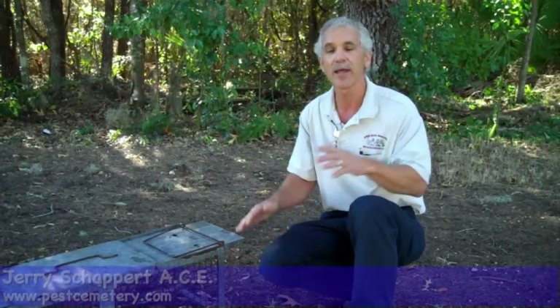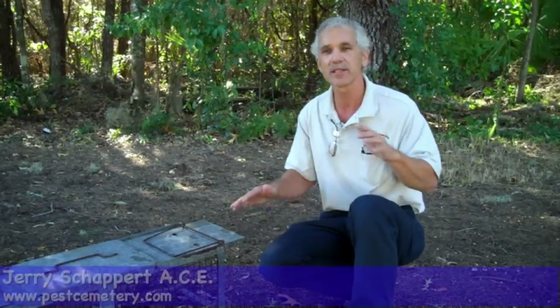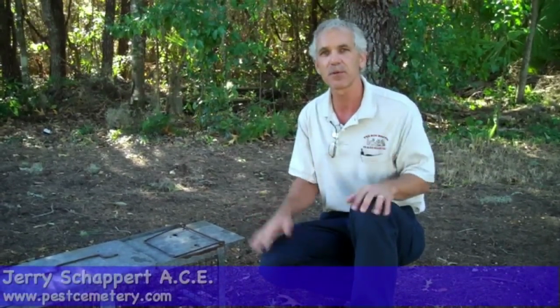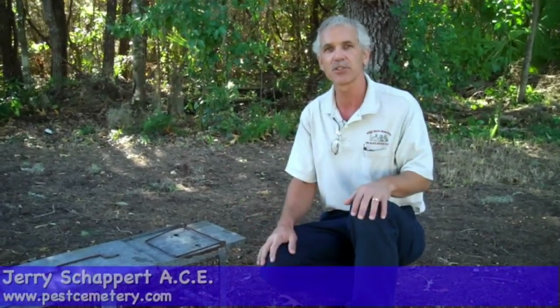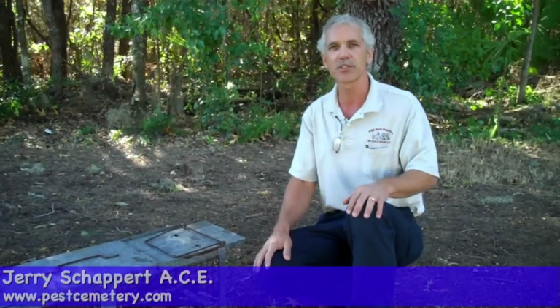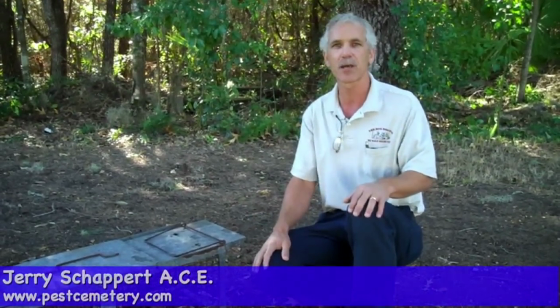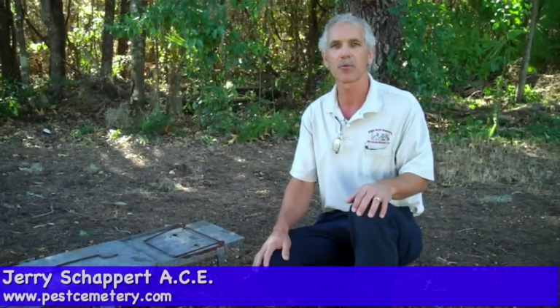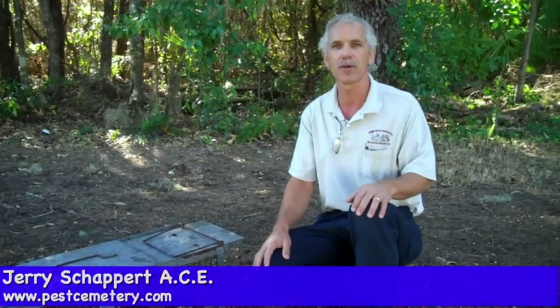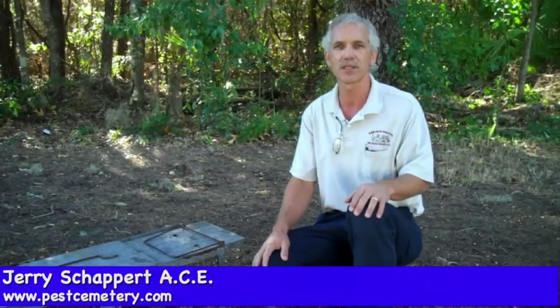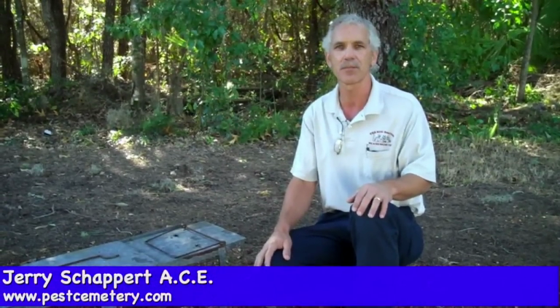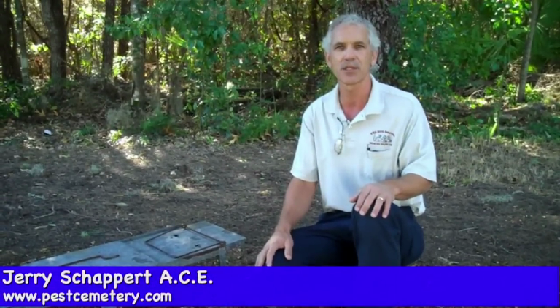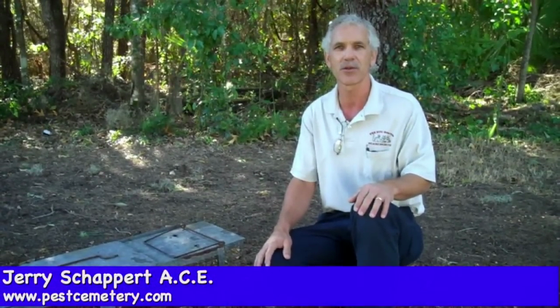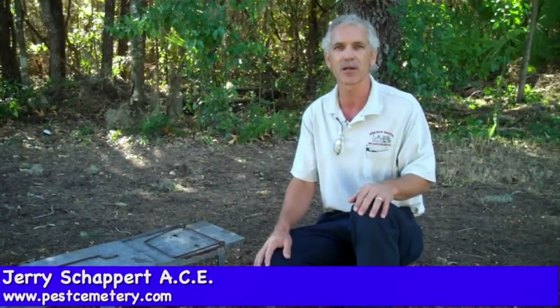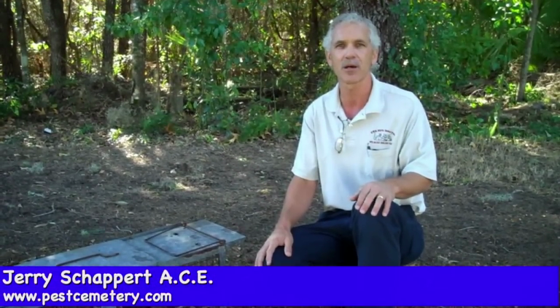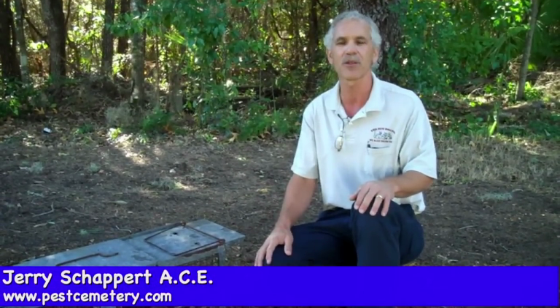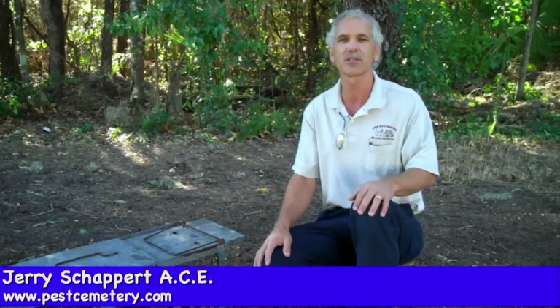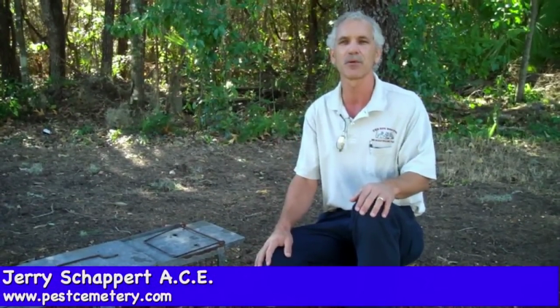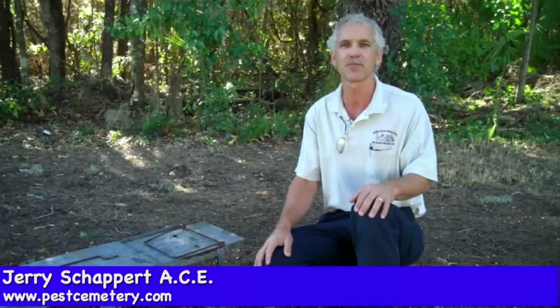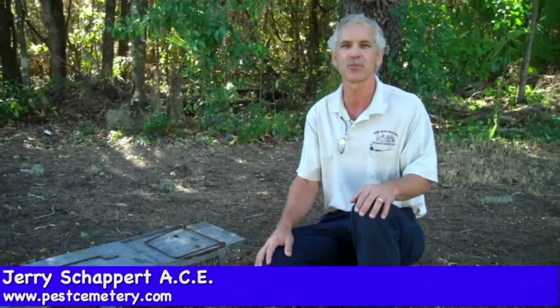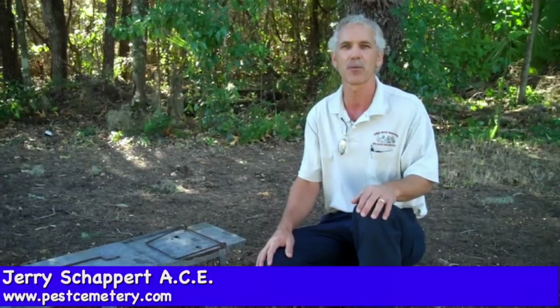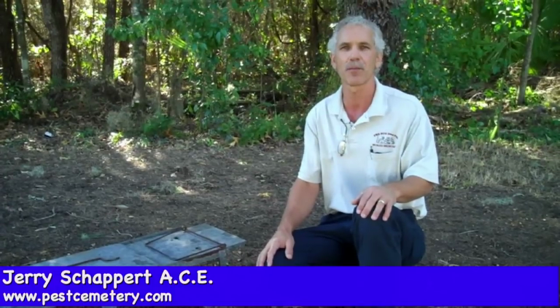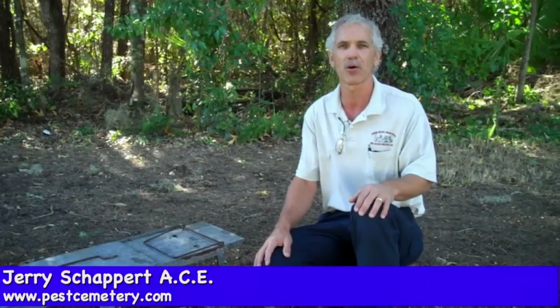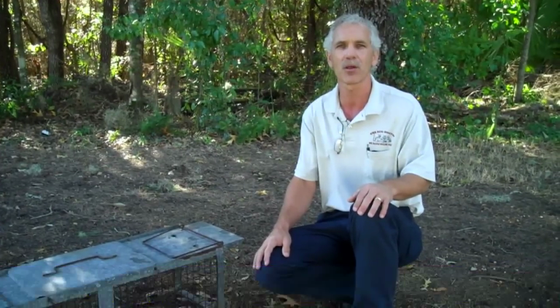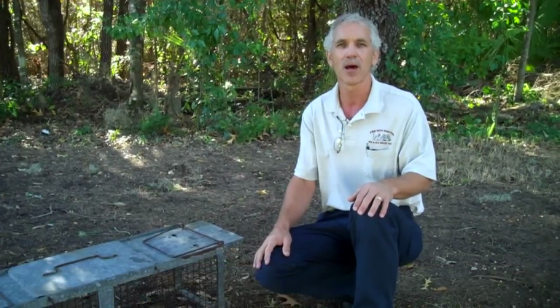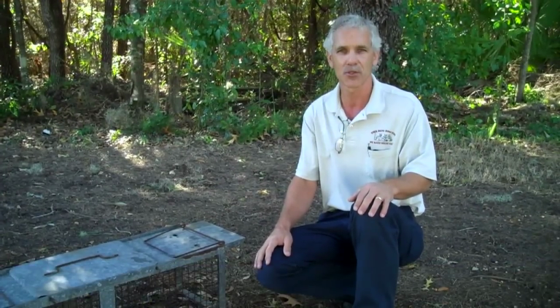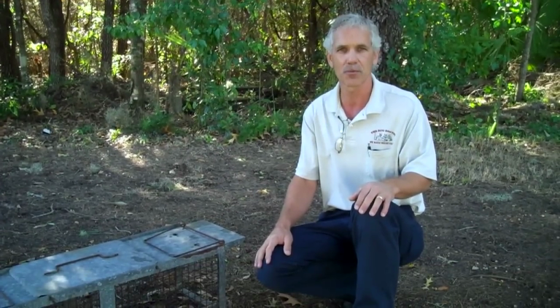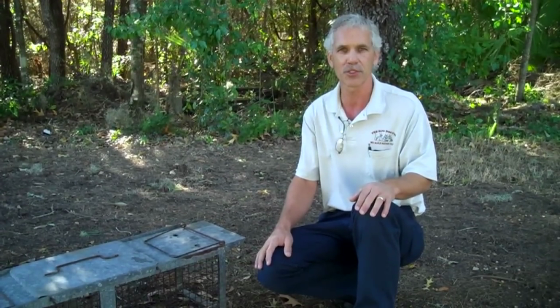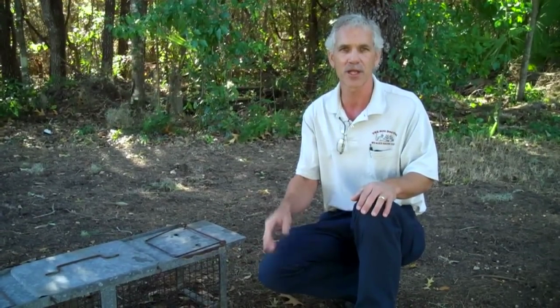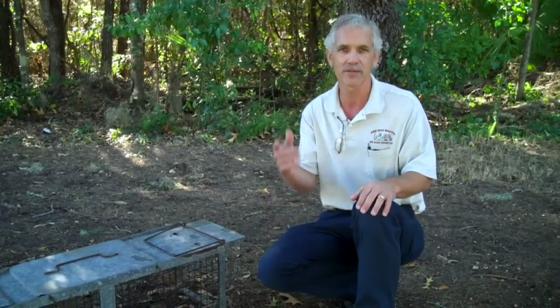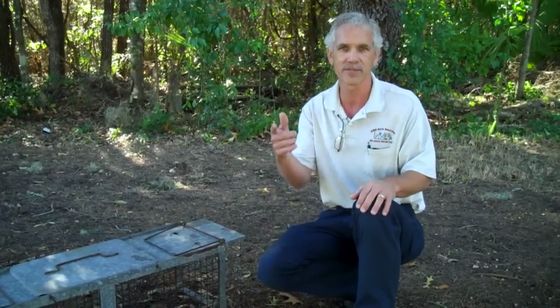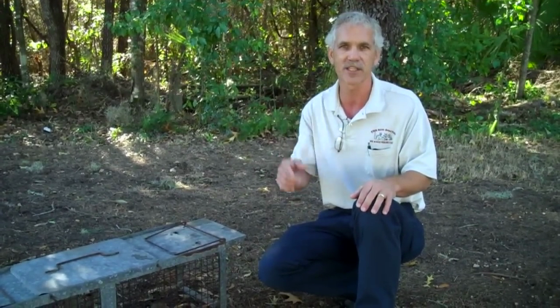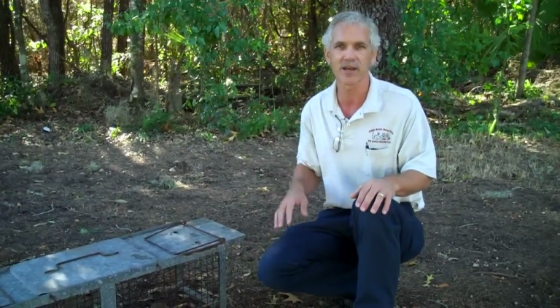Hey, this has been Jerry Schapper with PestCemetery.com. Thanks so much for enjoying my blog — I do appreciate it. See ya.